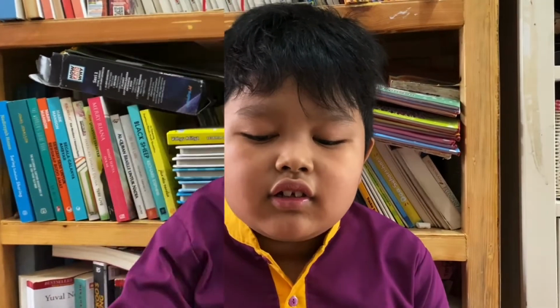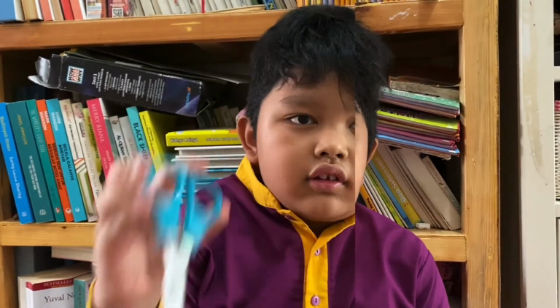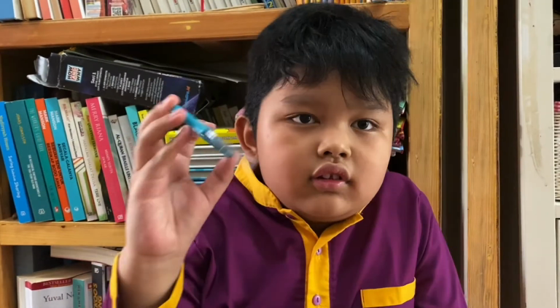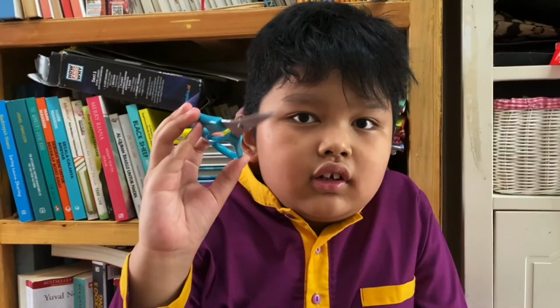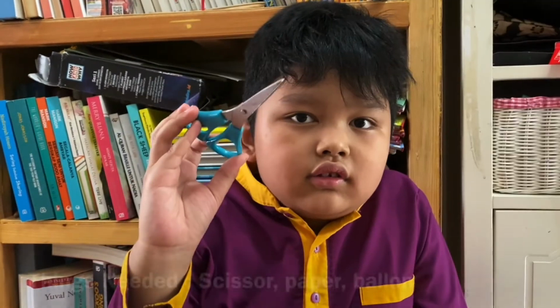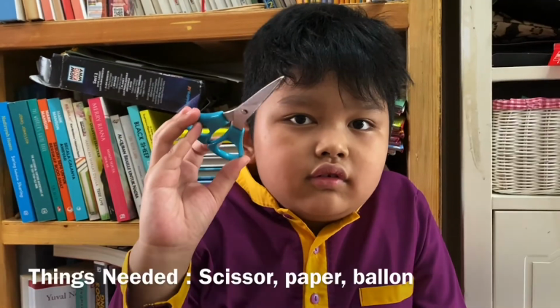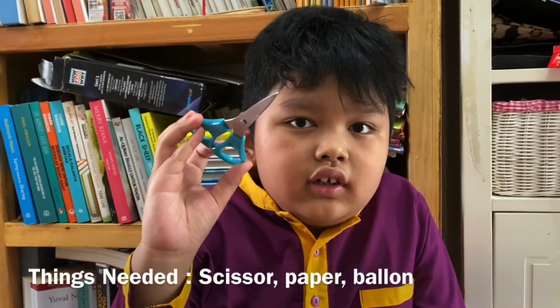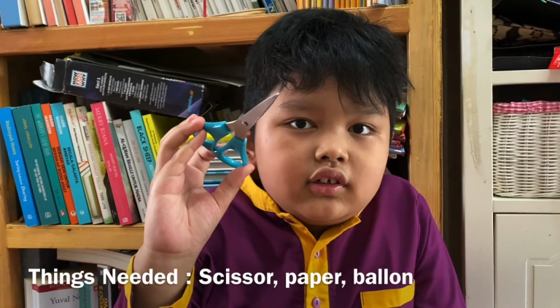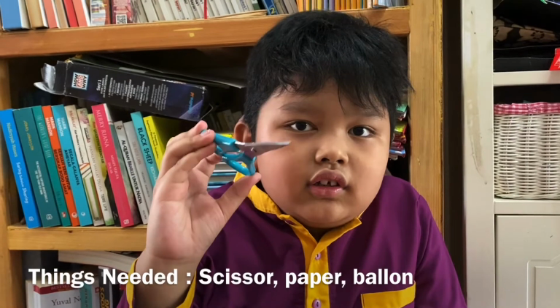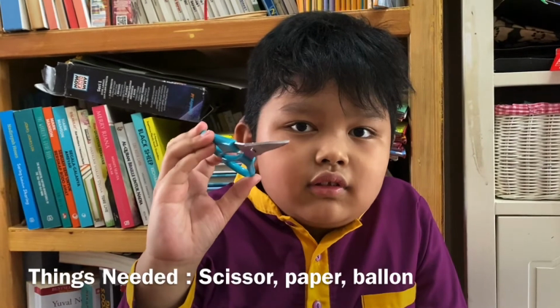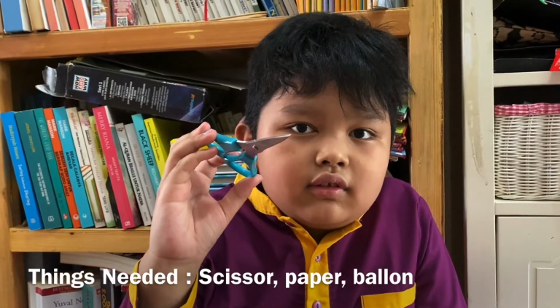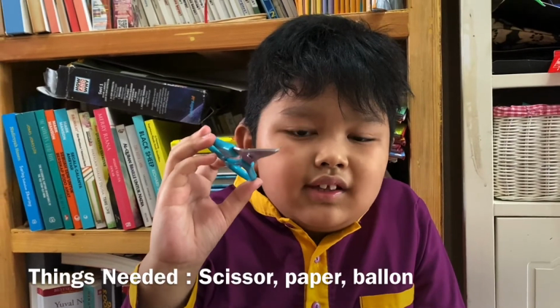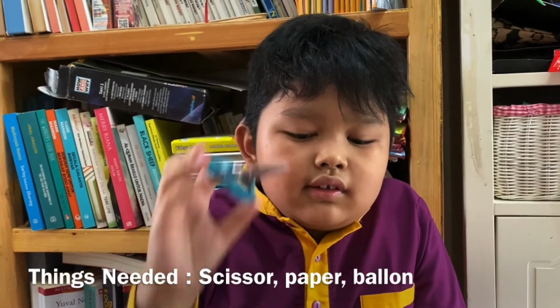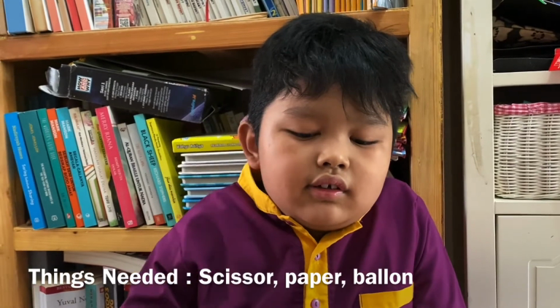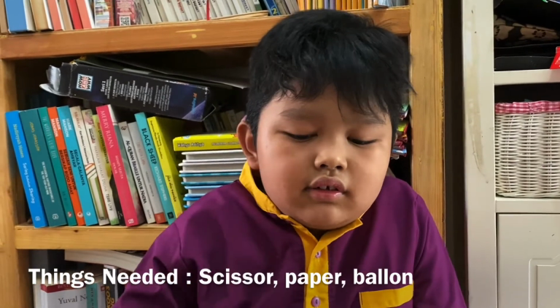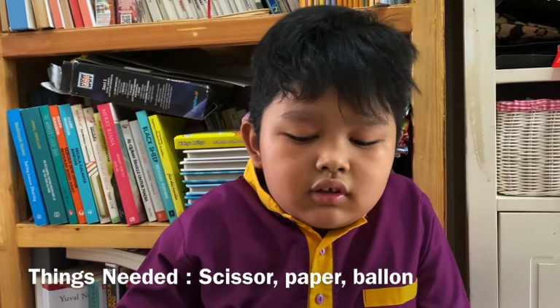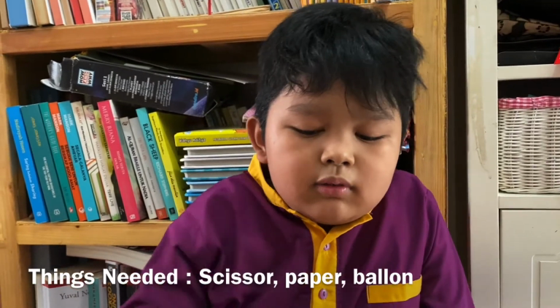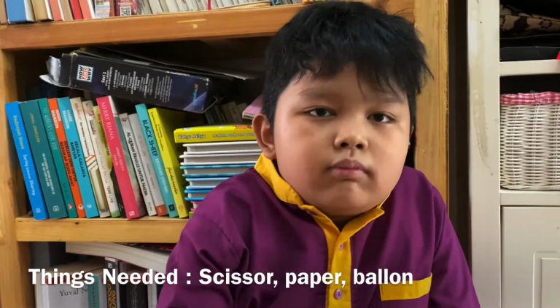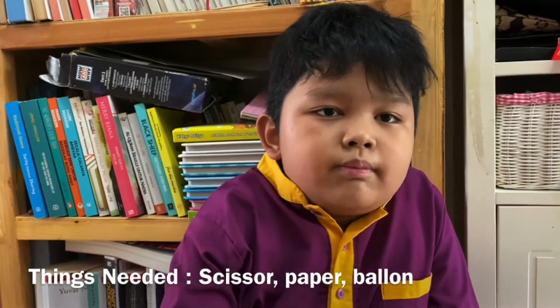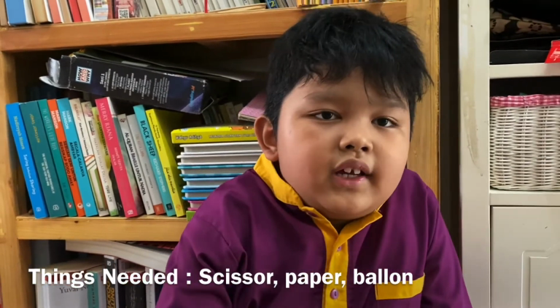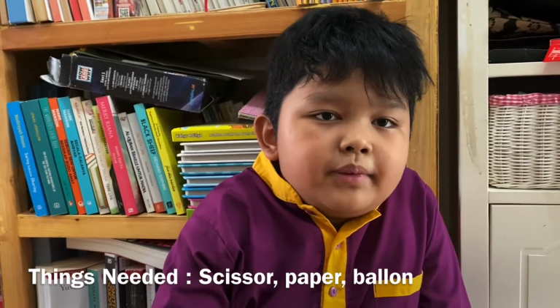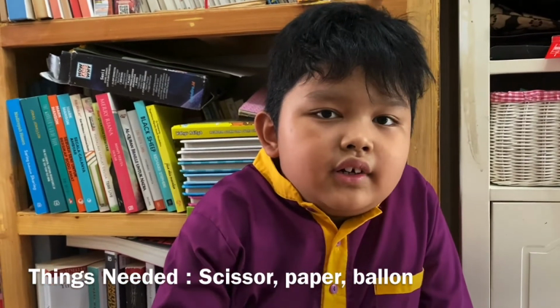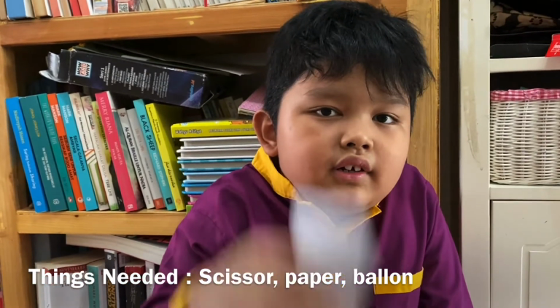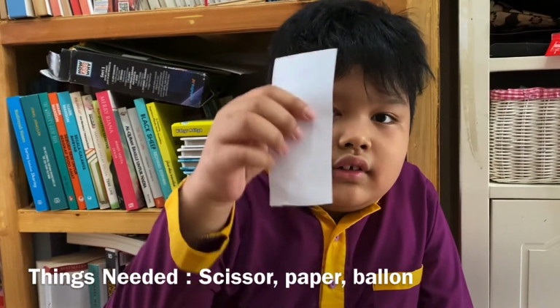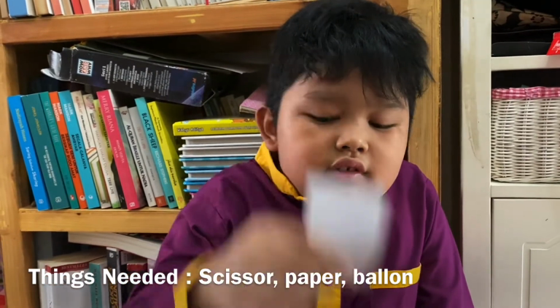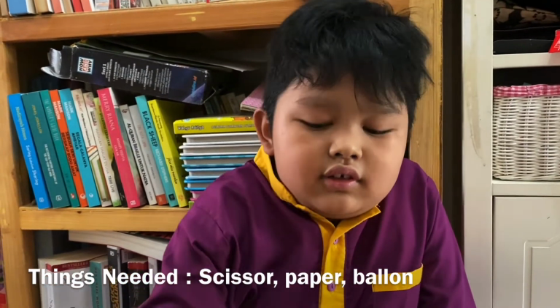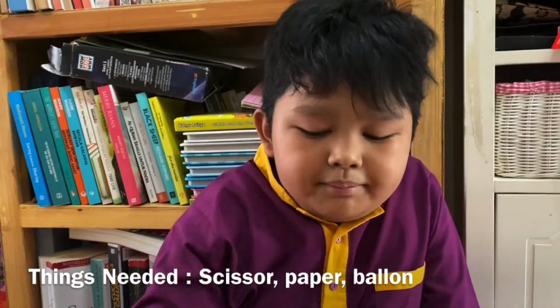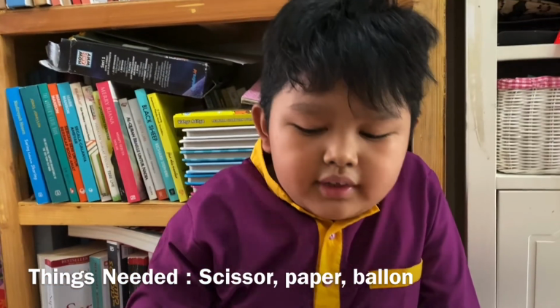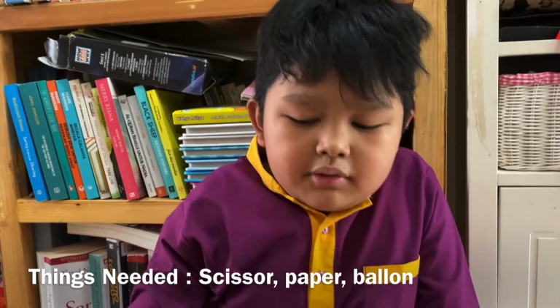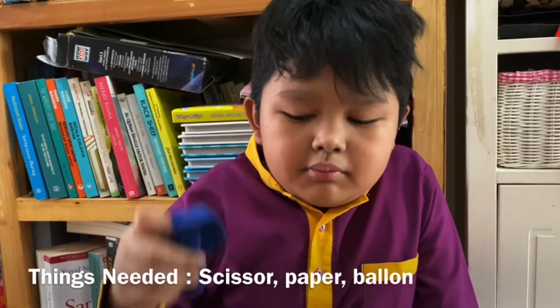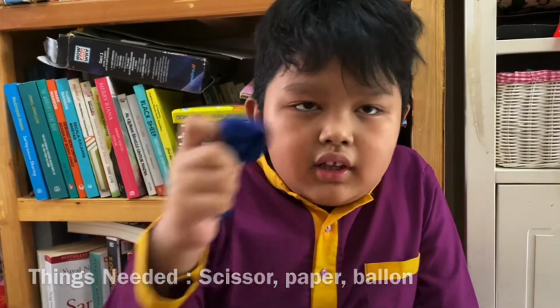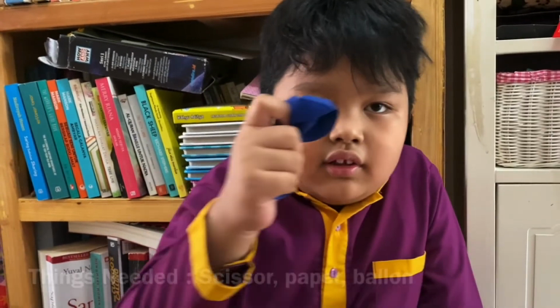The things that you need are scissors, paper, and balloons.